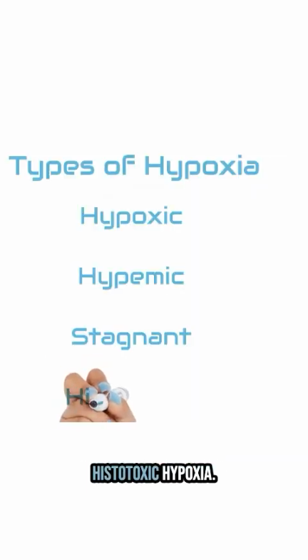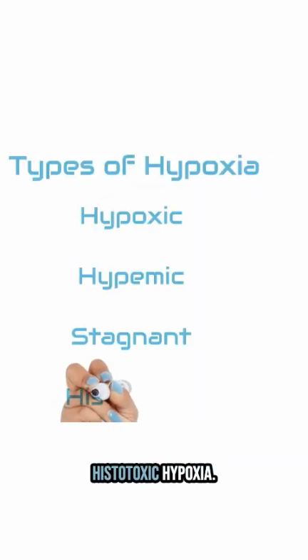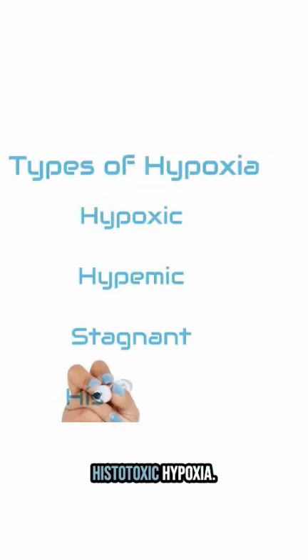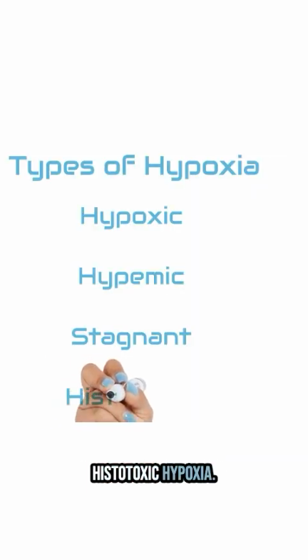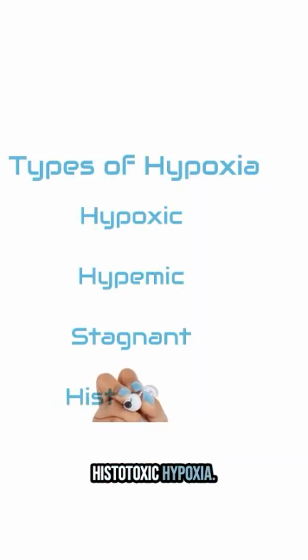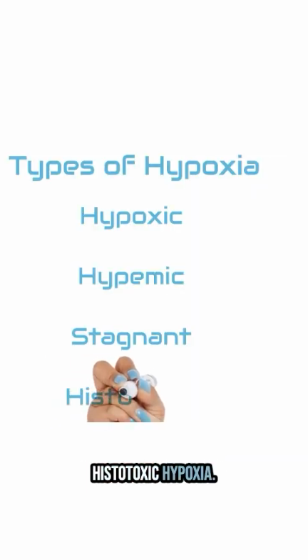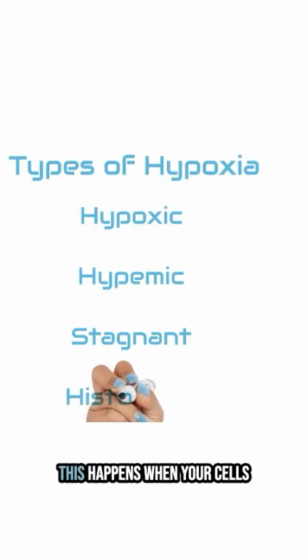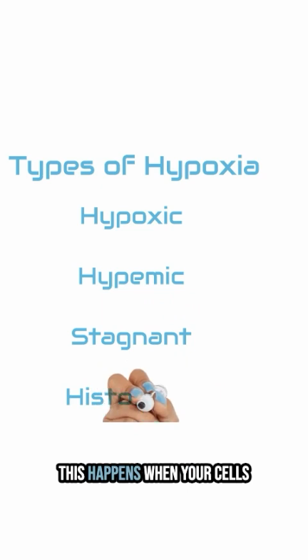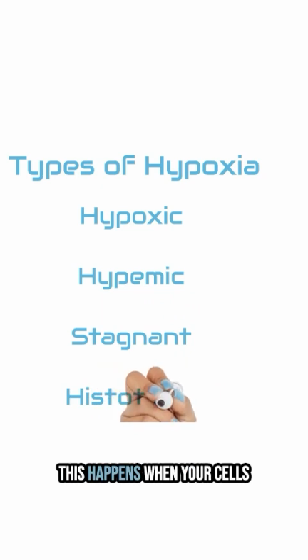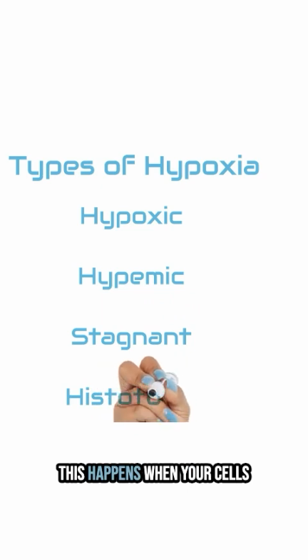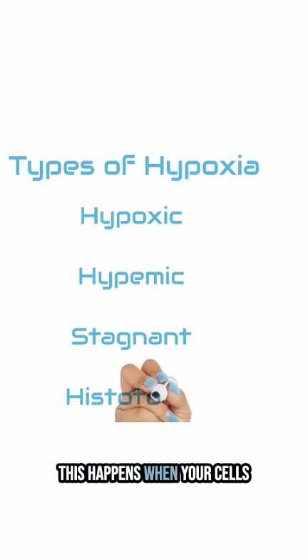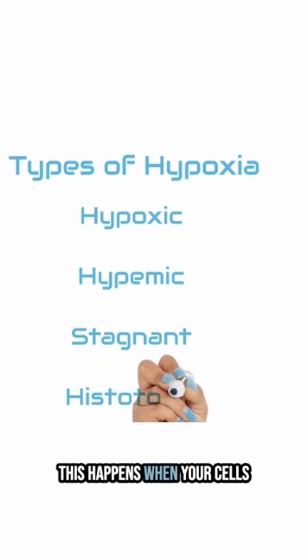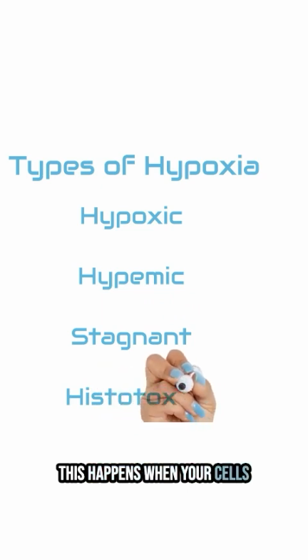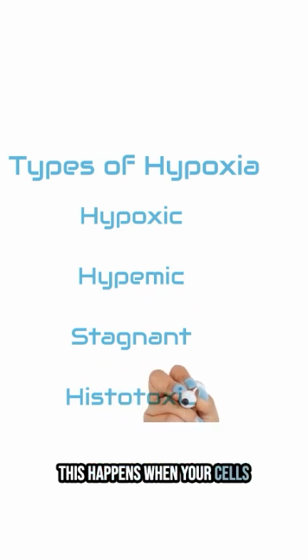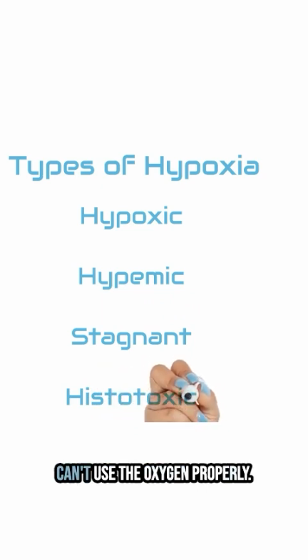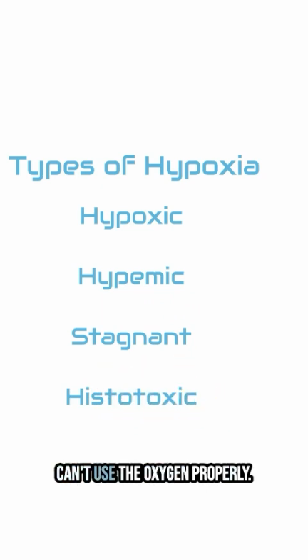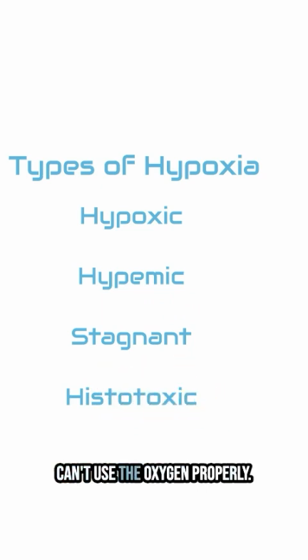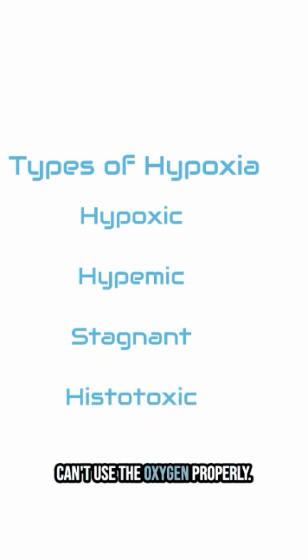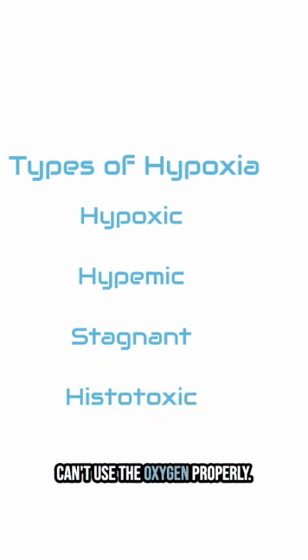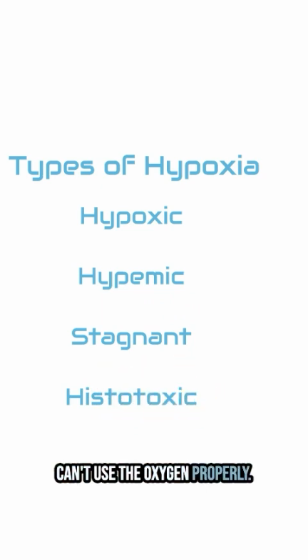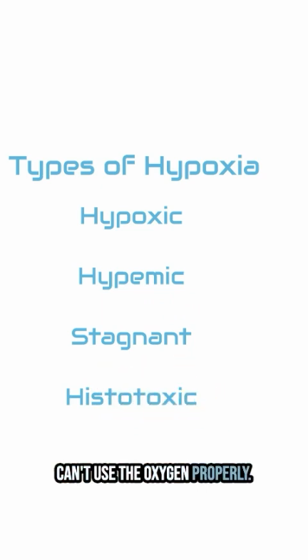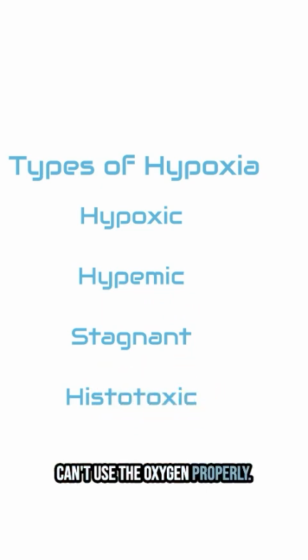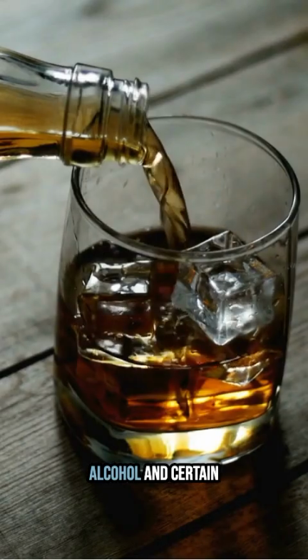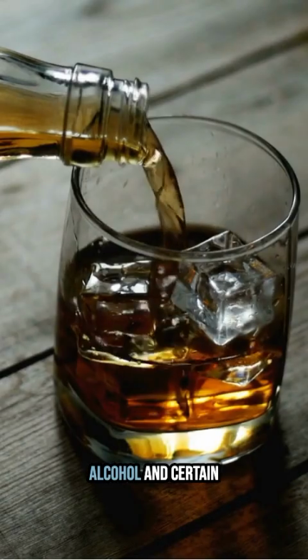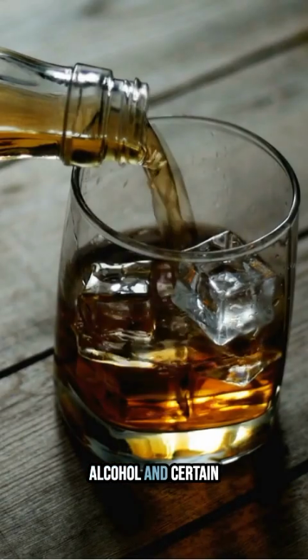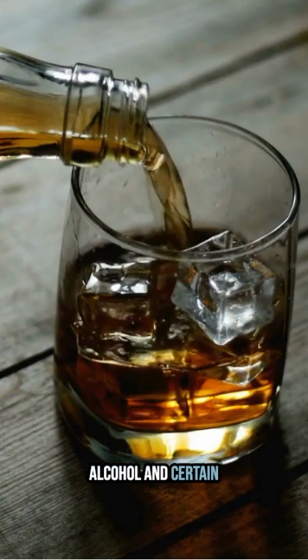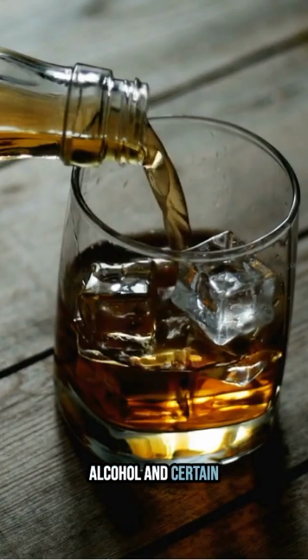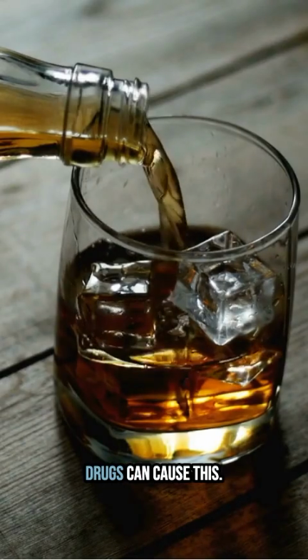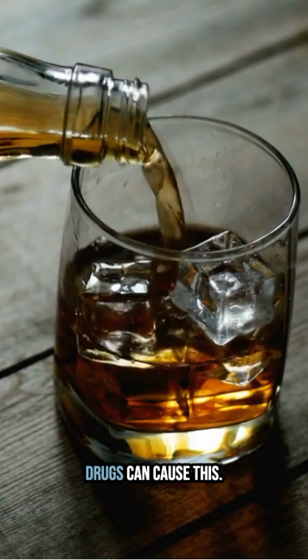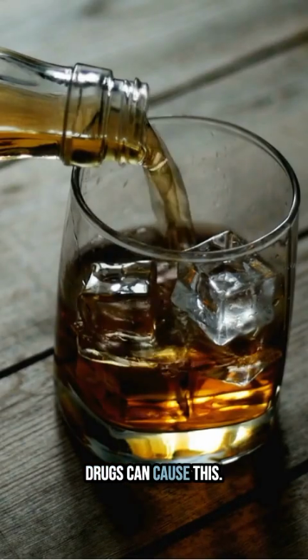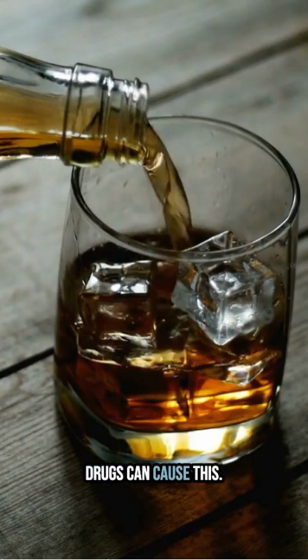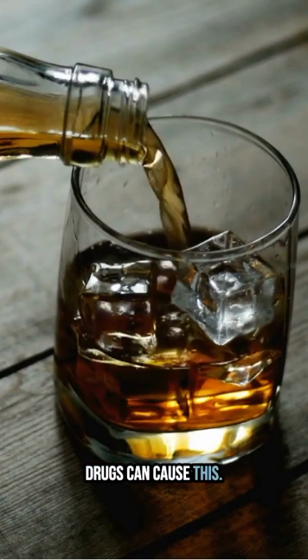Histotoxic hypoxia. This happens when your cells can't use the oxygen properly. Alcohol and certain drugs can cause this.